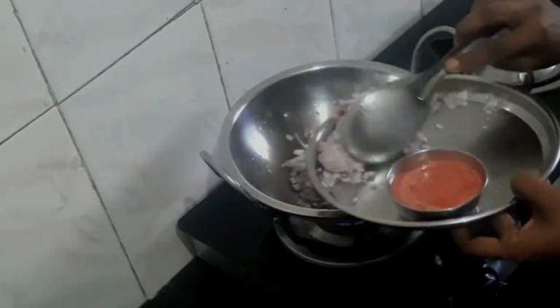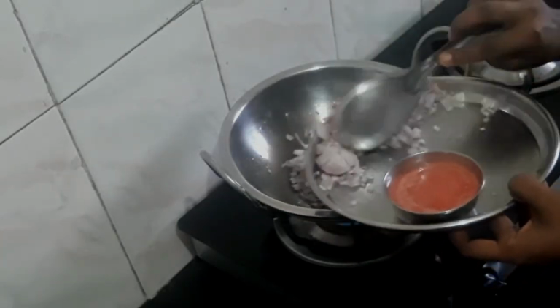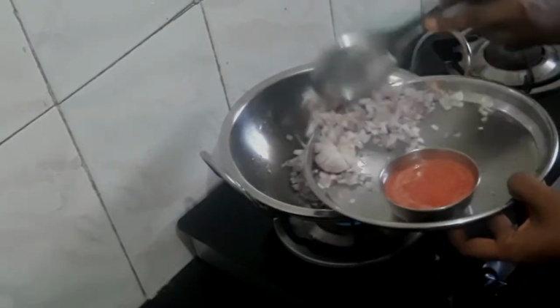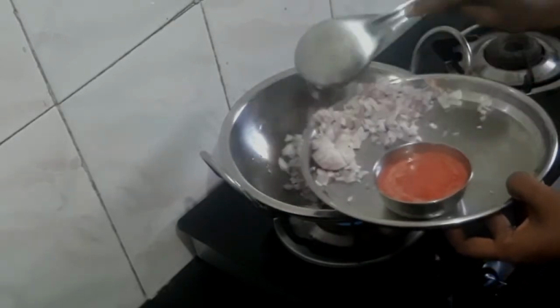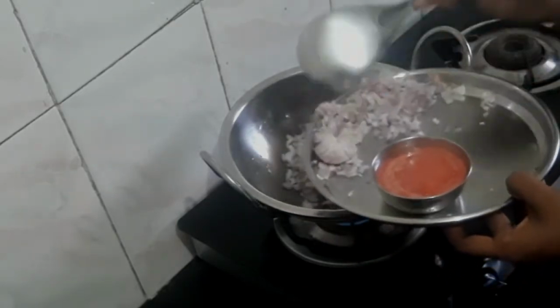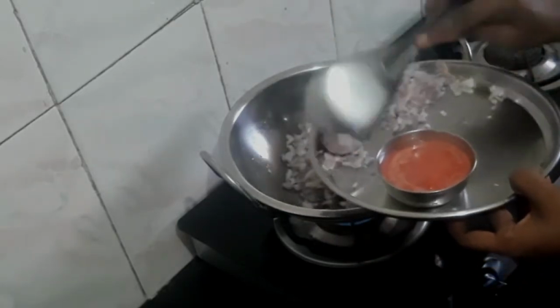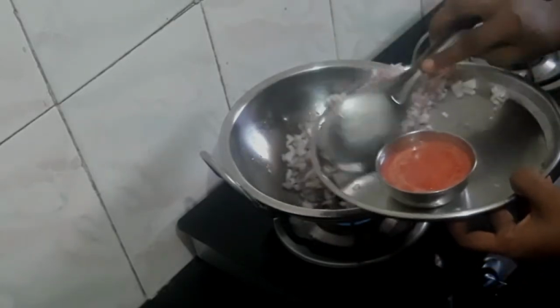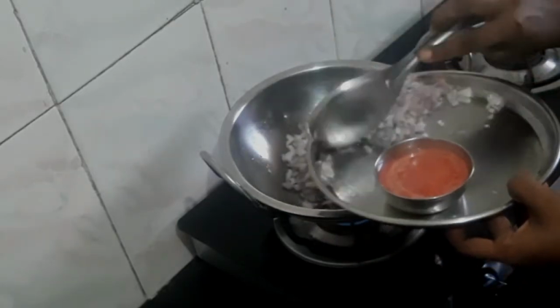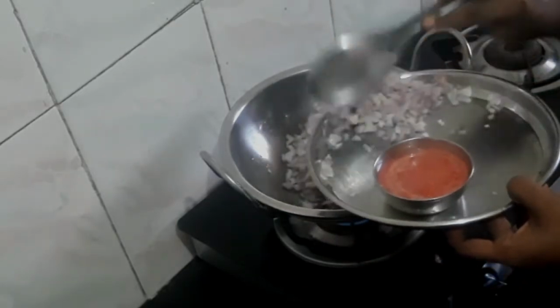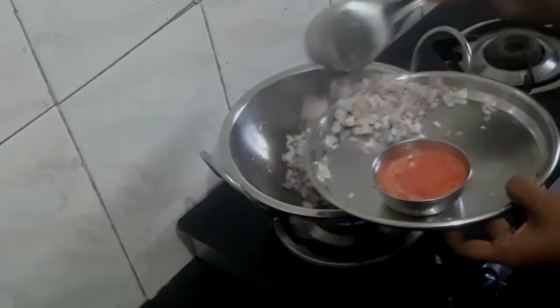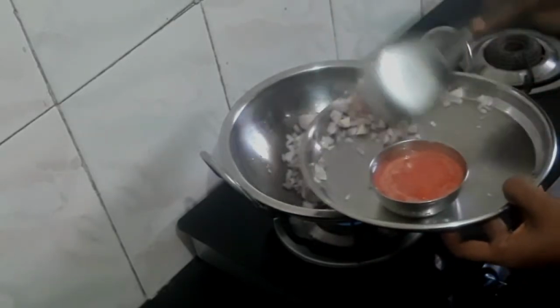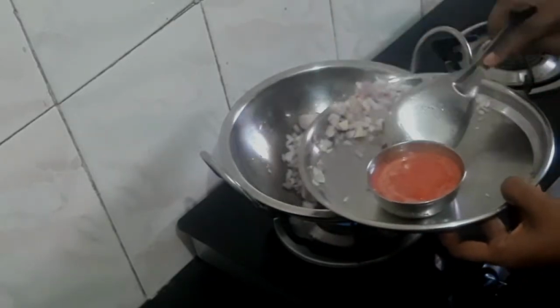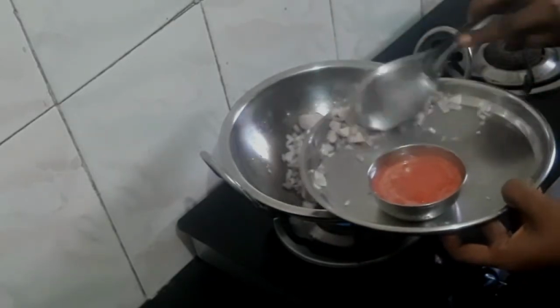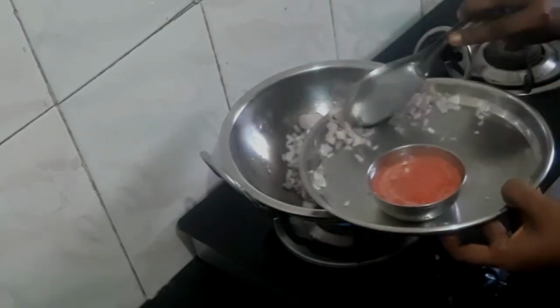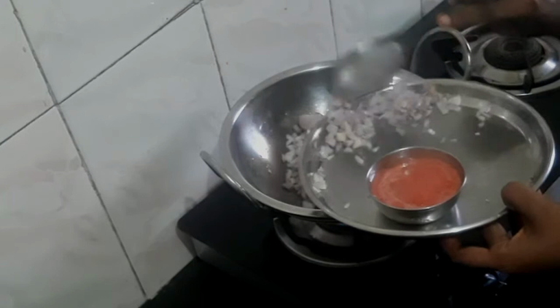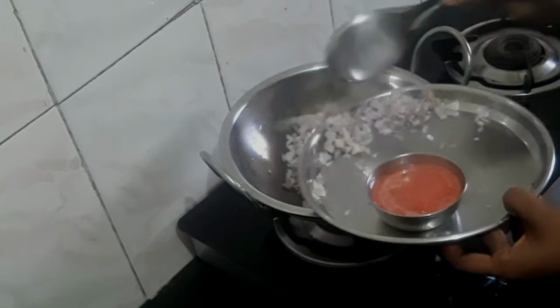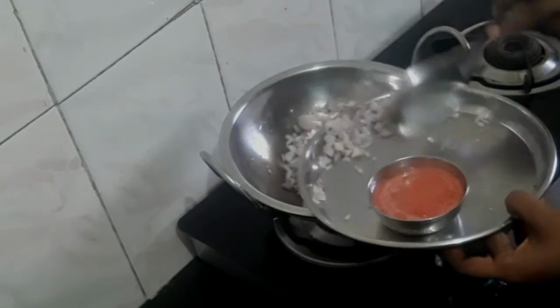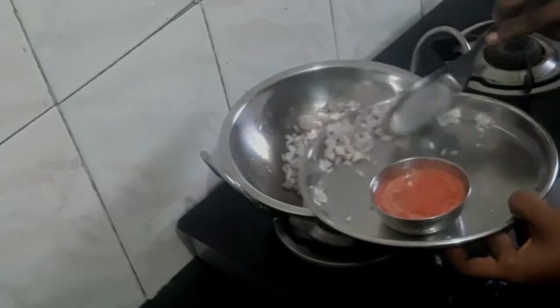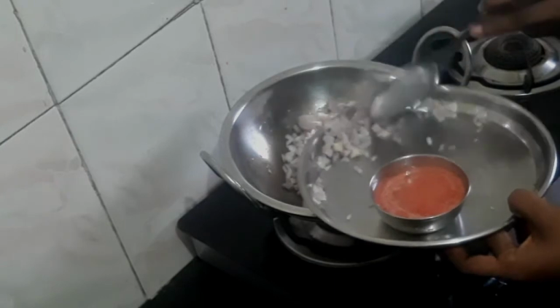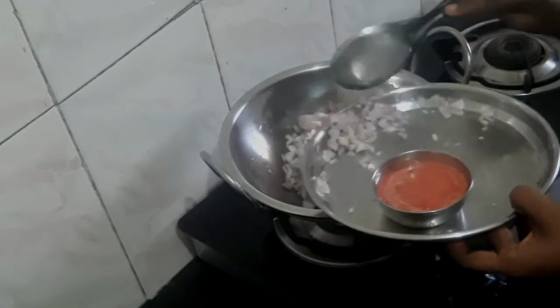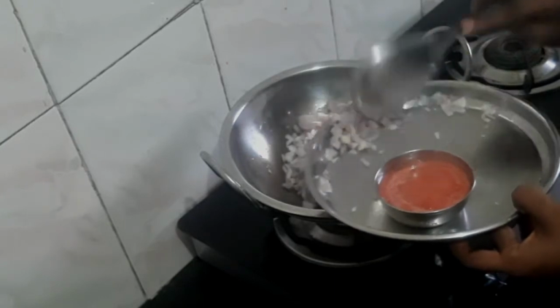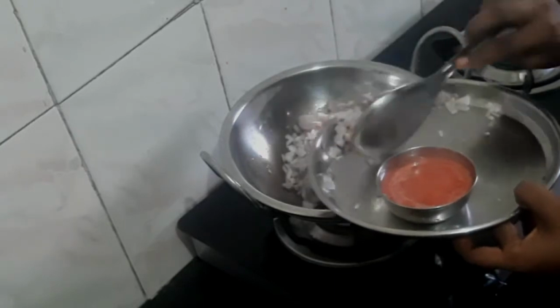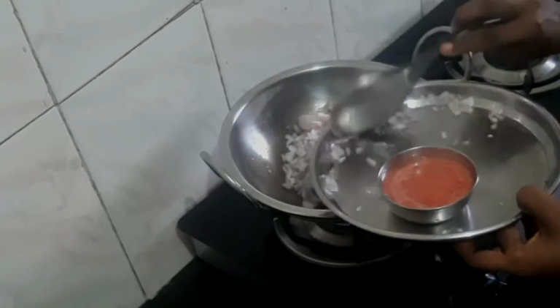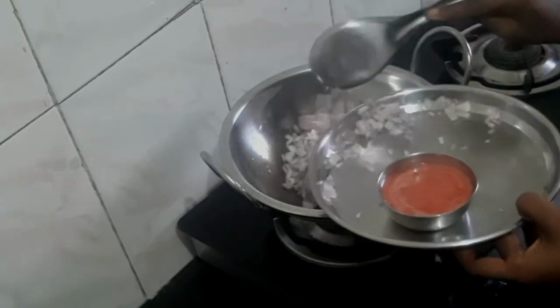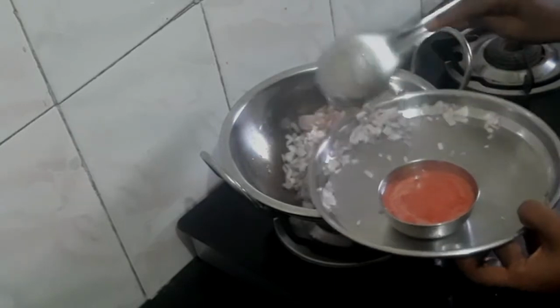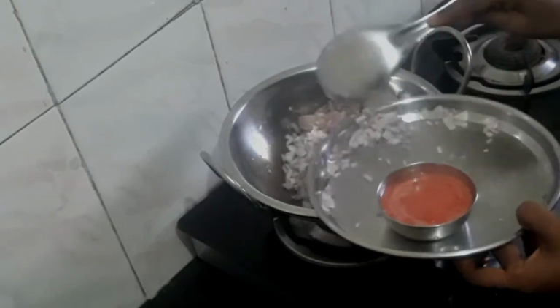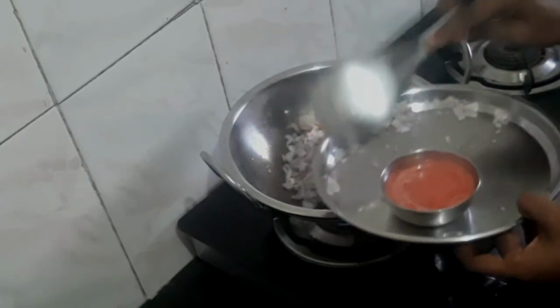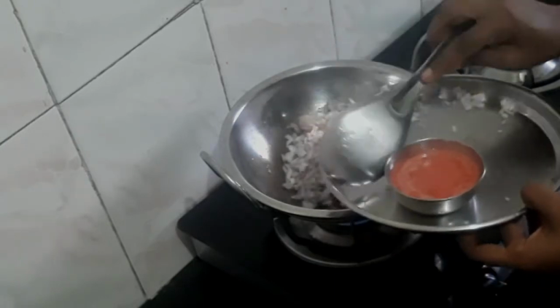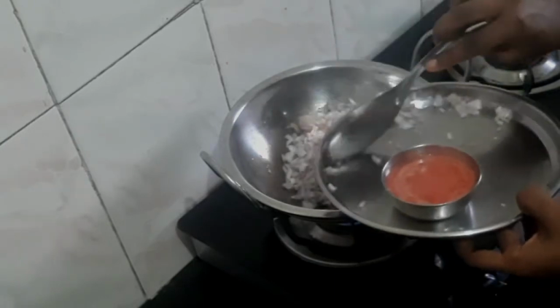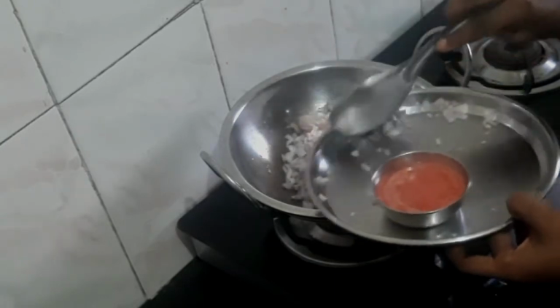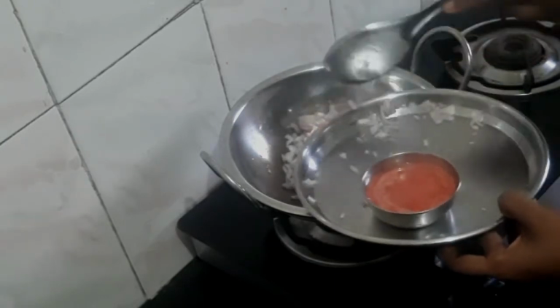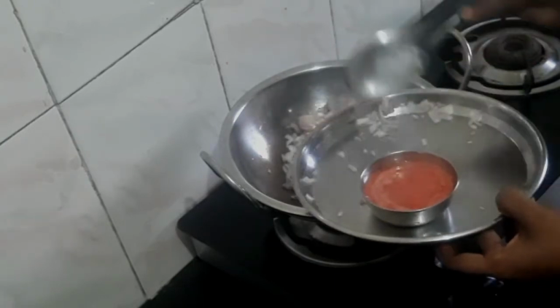I am going to cook this well. I will add the onion and the taste is very good.